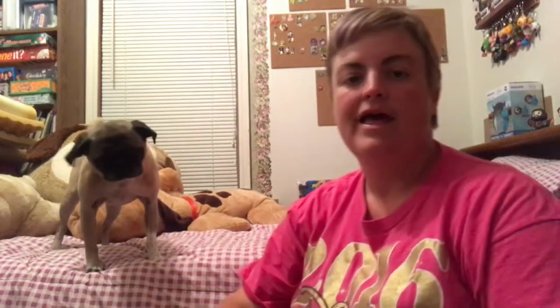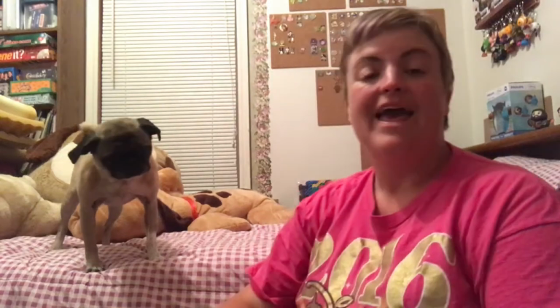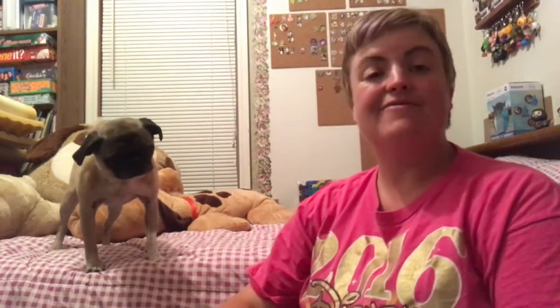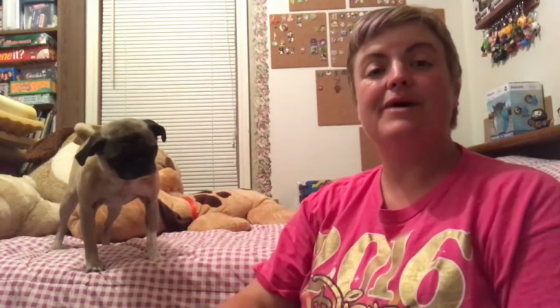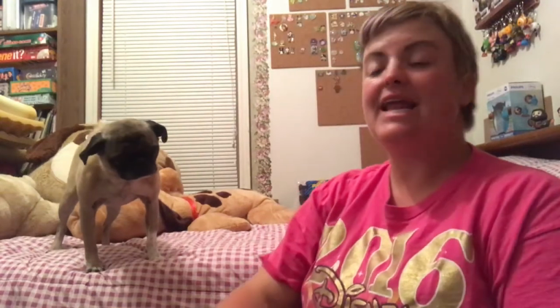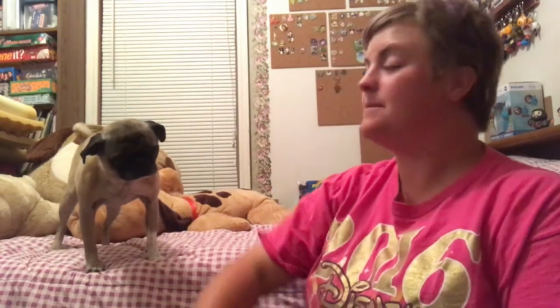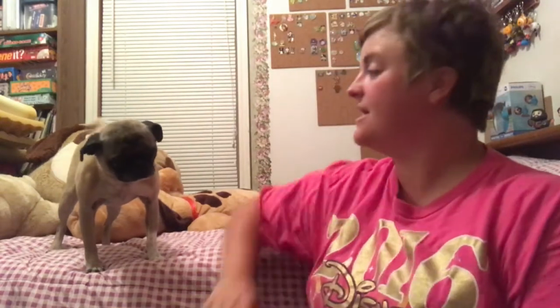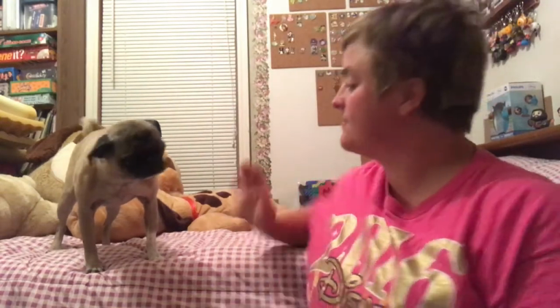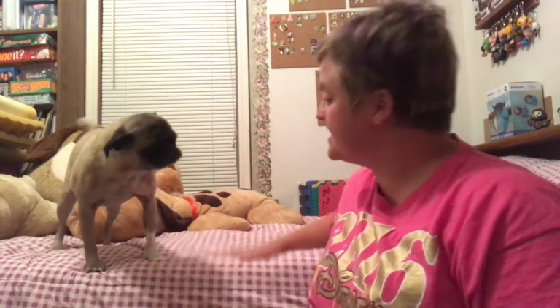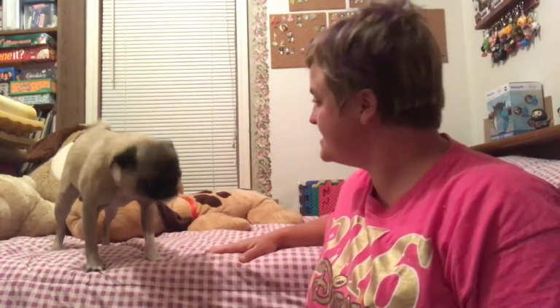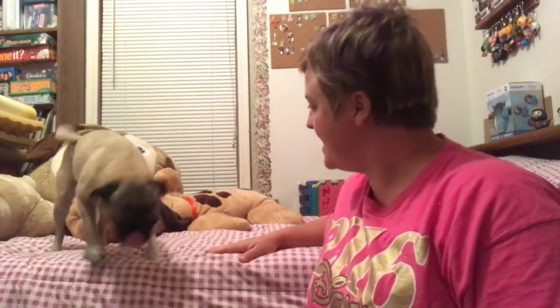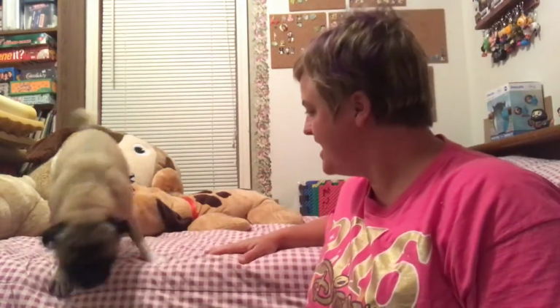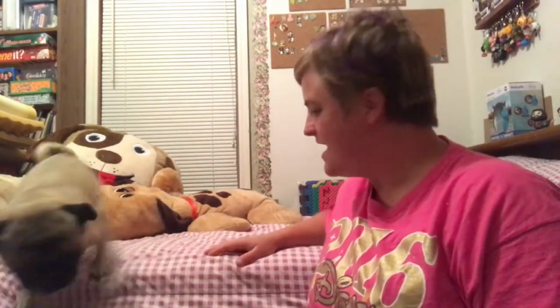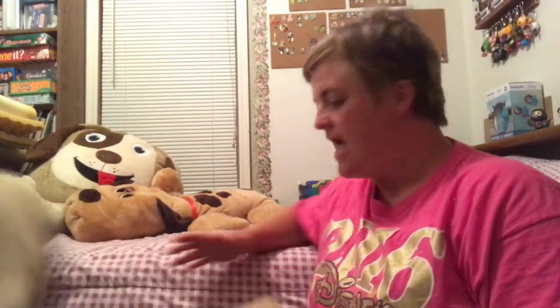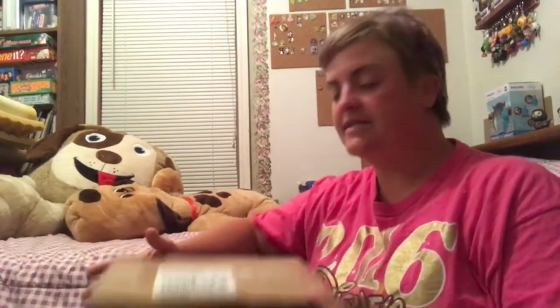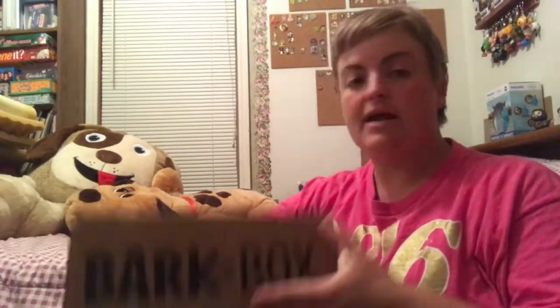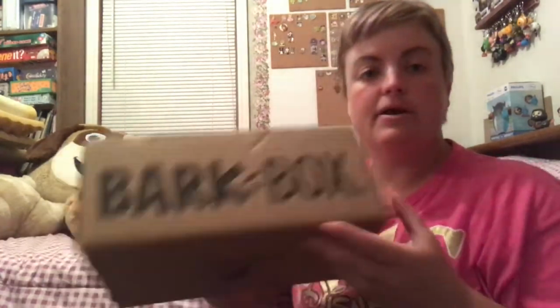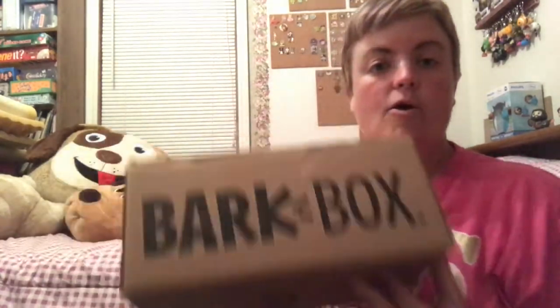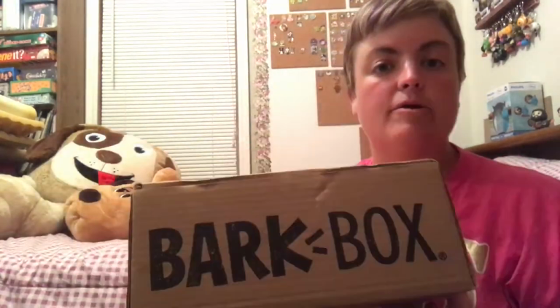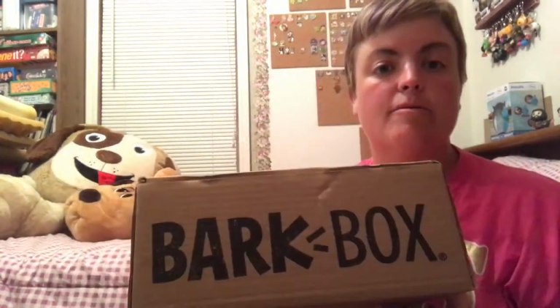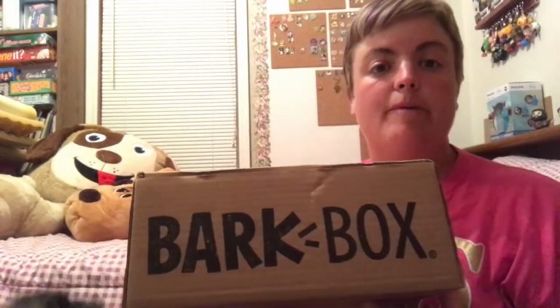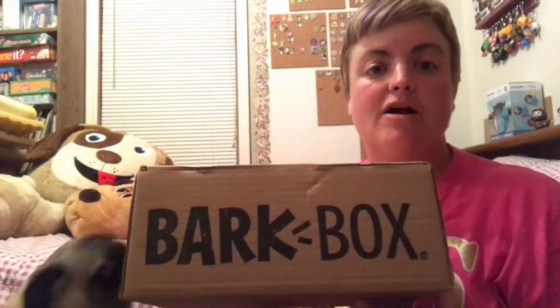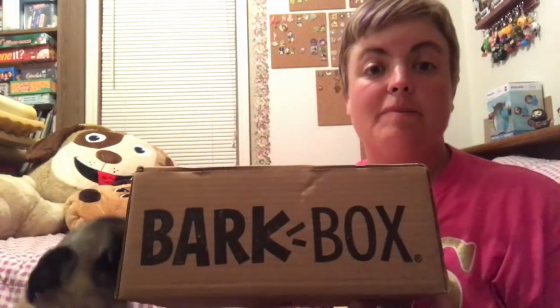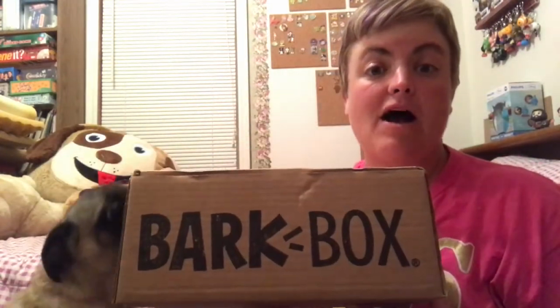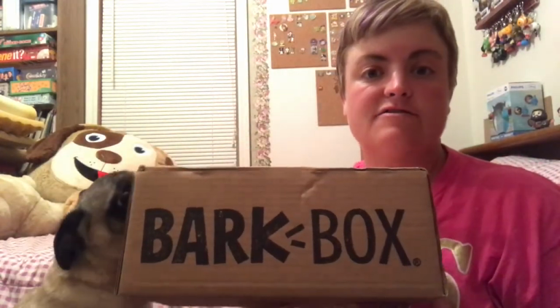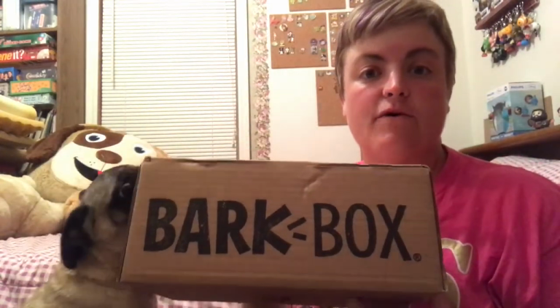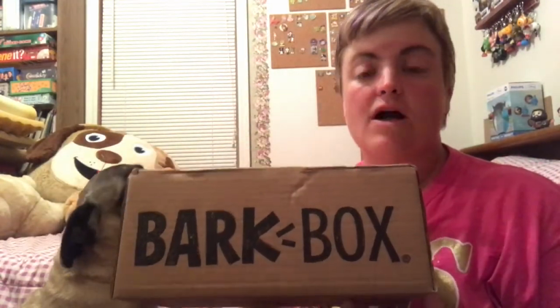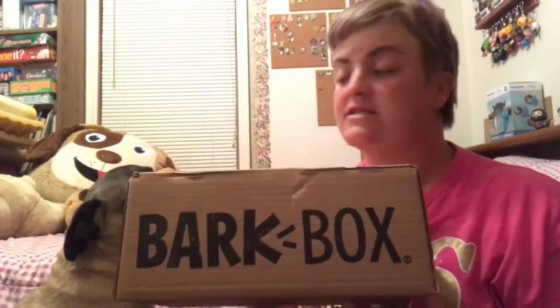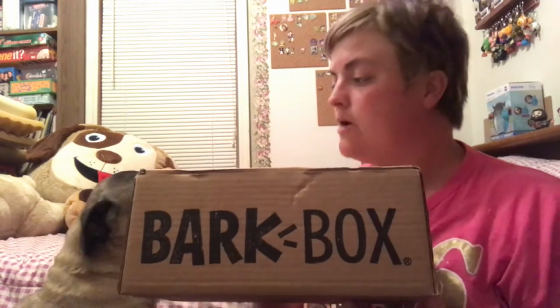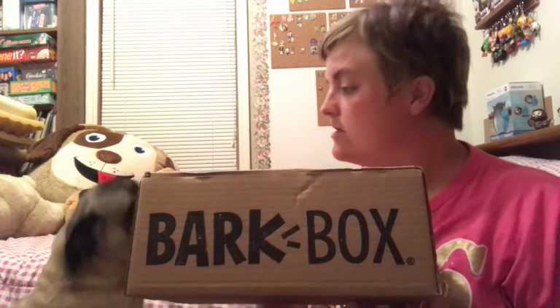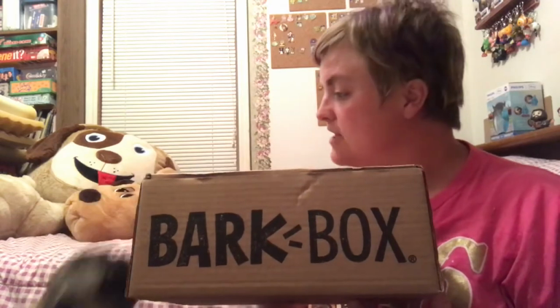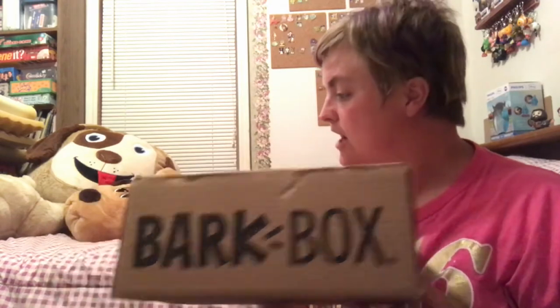Hey everyone, Emily here with Lizzie, and today we're going to open her BarkBox for a small dog.